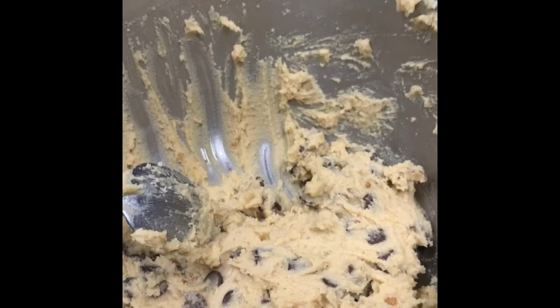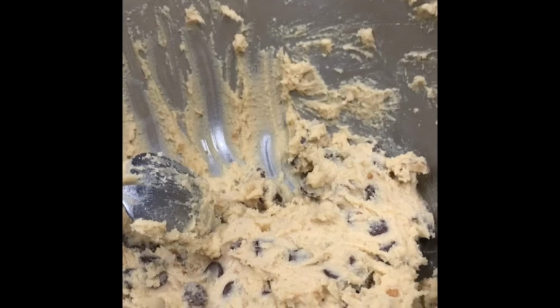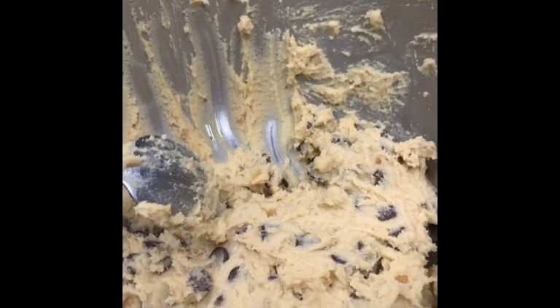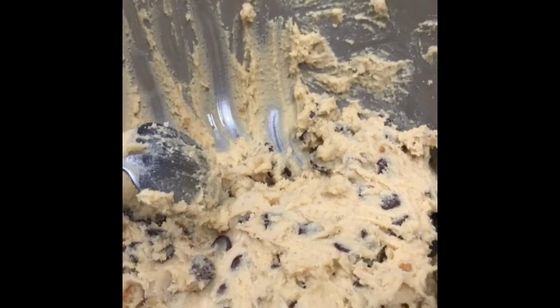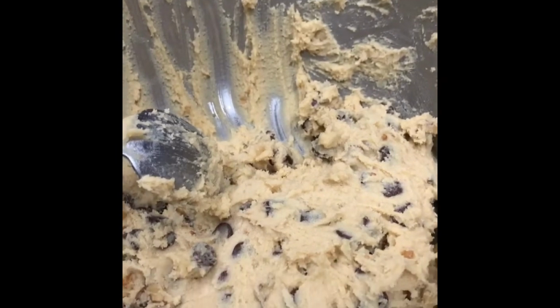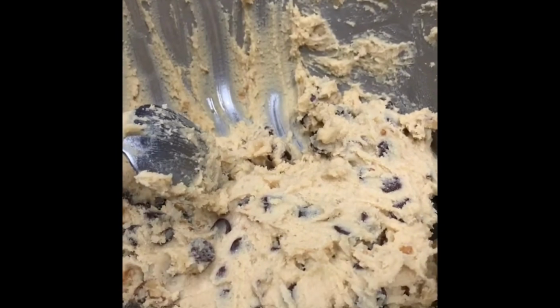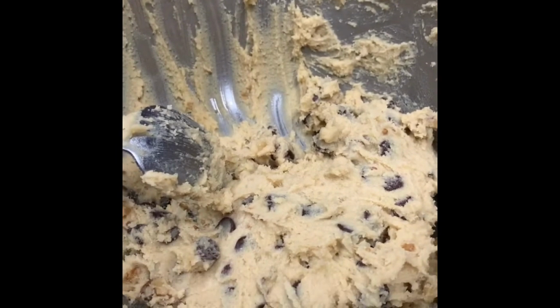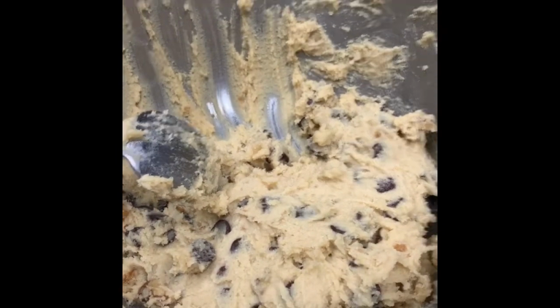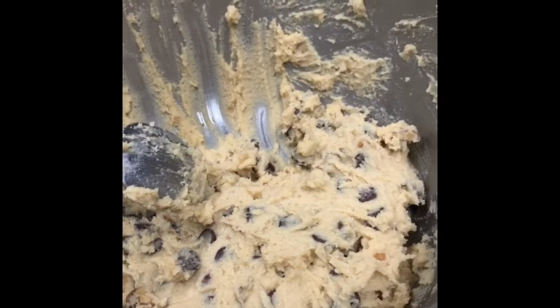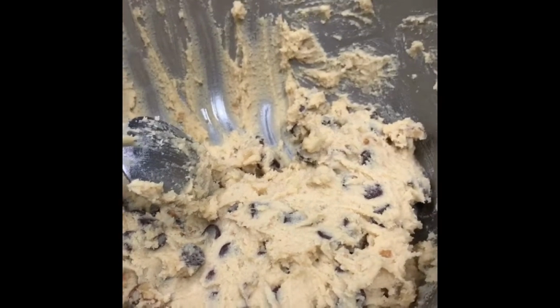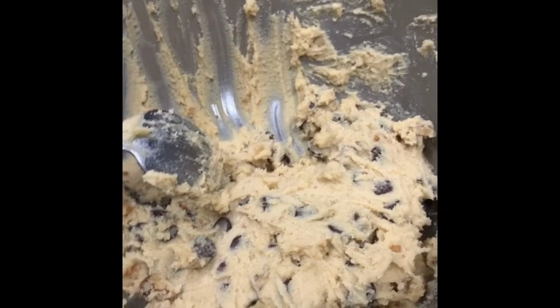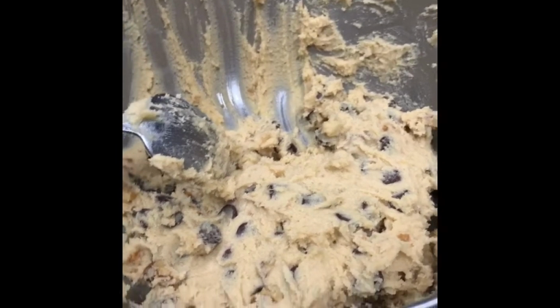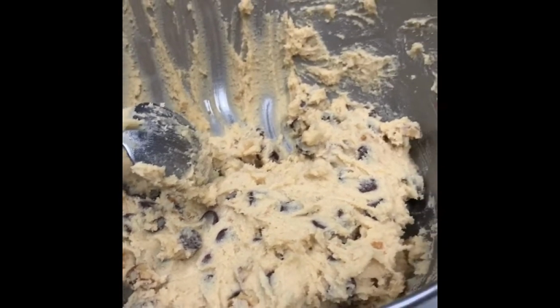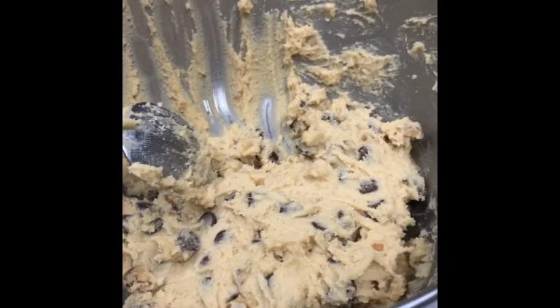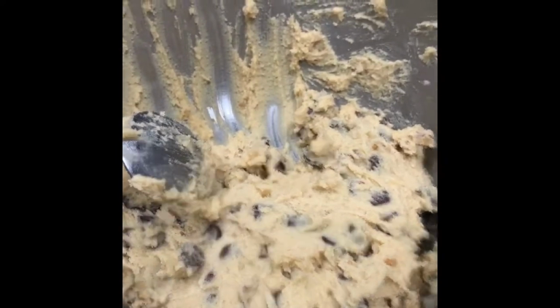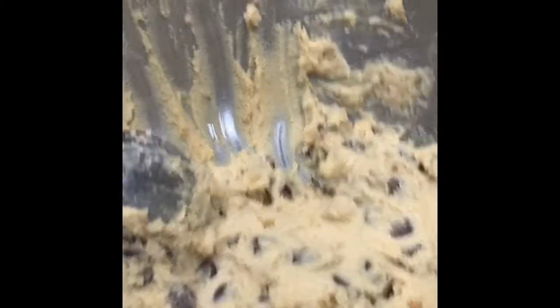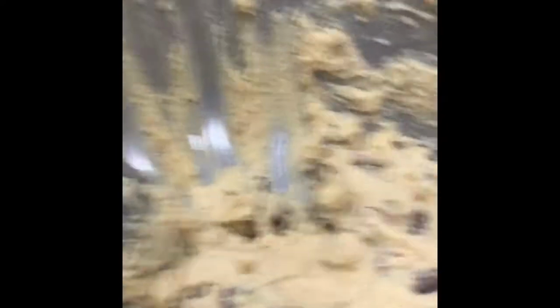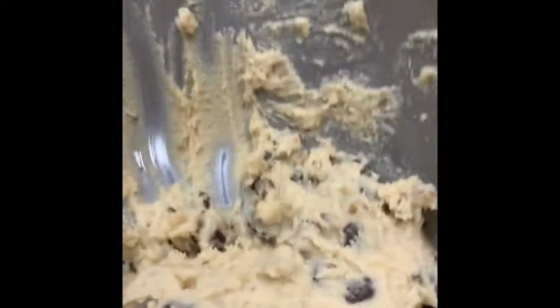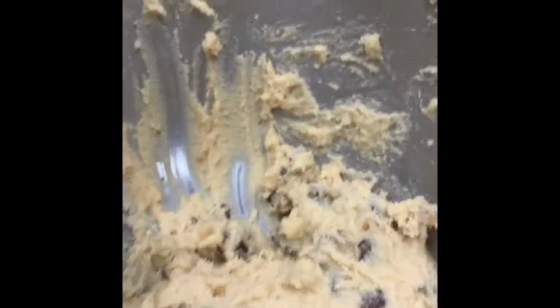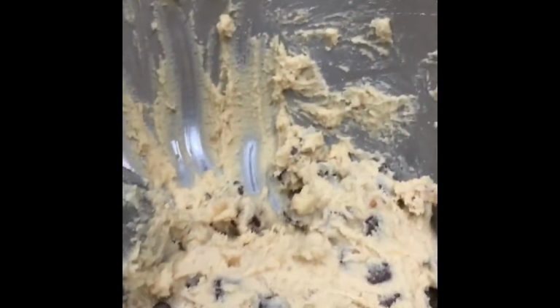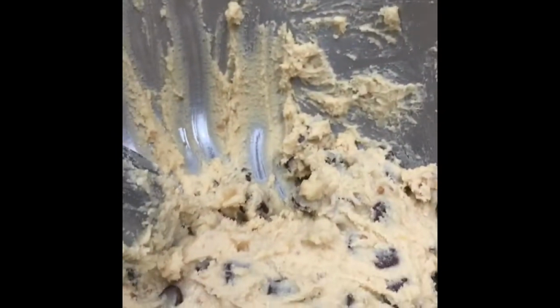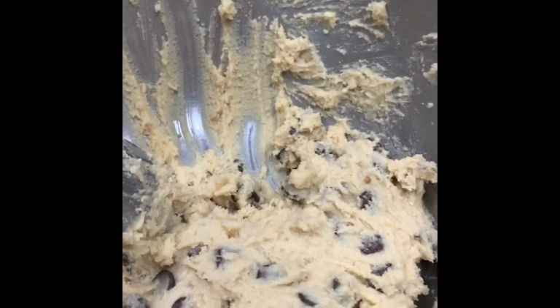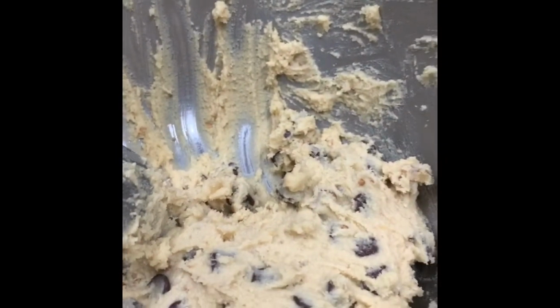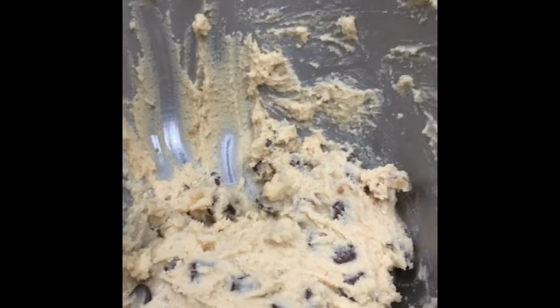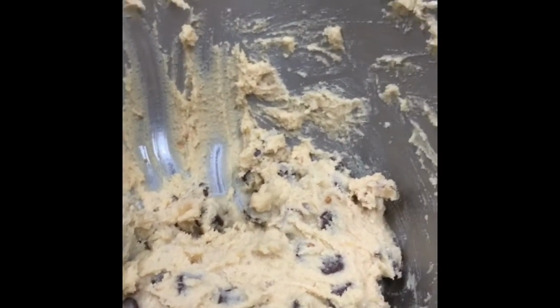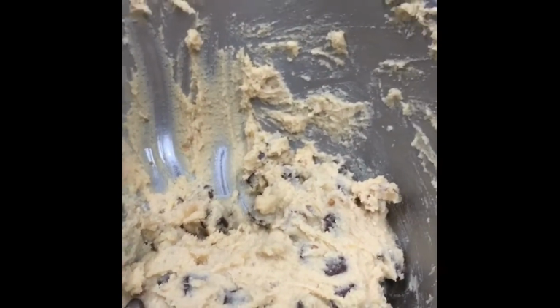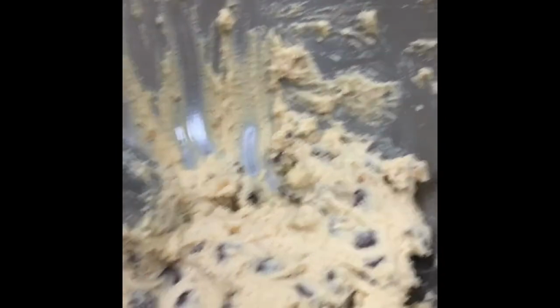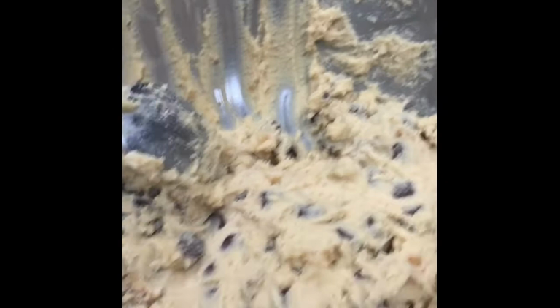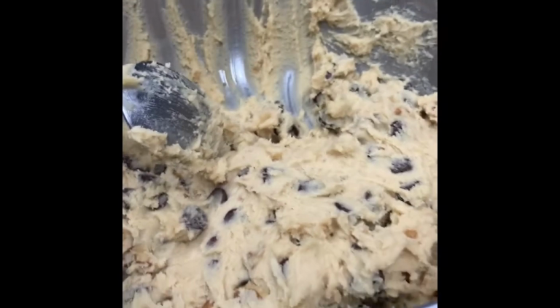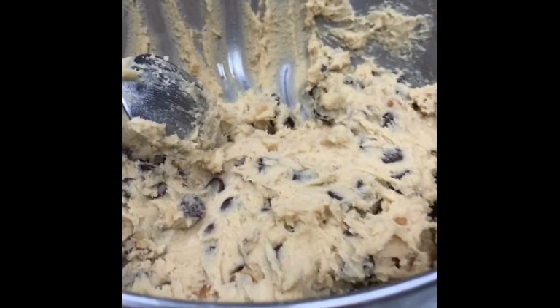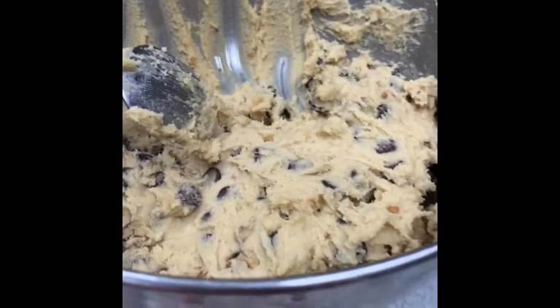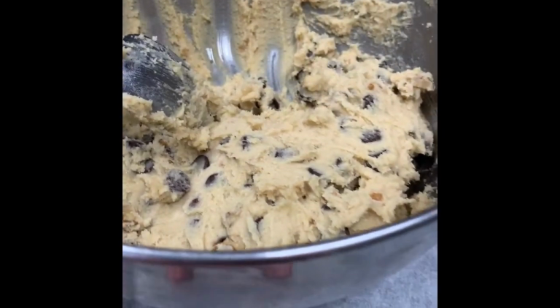Hey guys, welcome to Mom's Church Home. We are going to show you today how to freeze cookie dough.